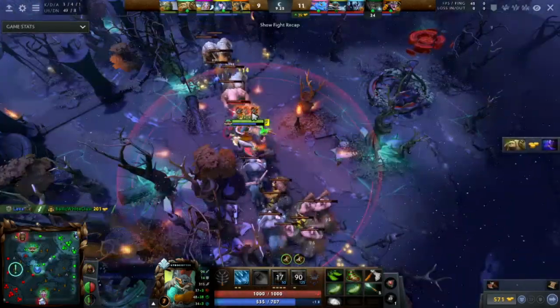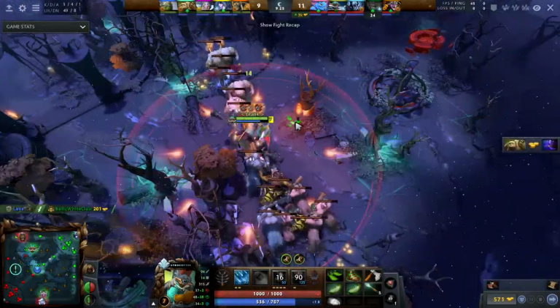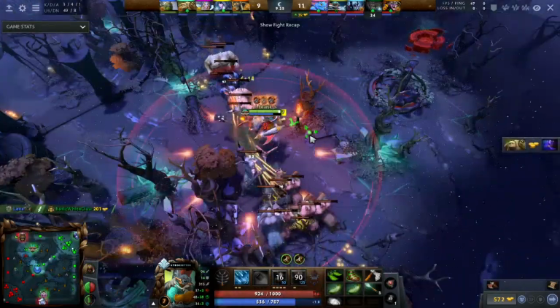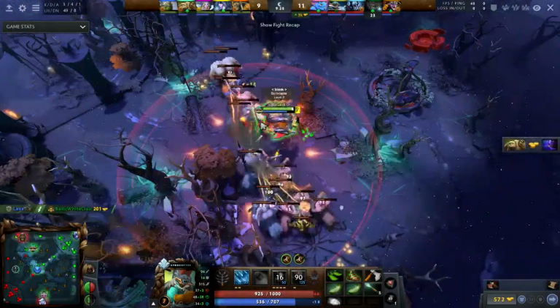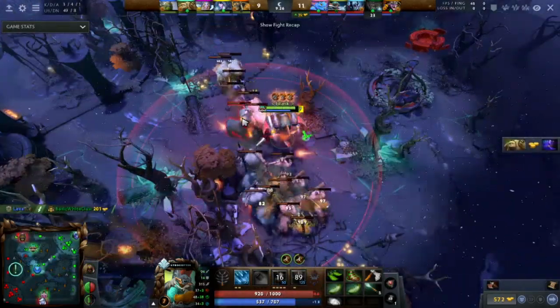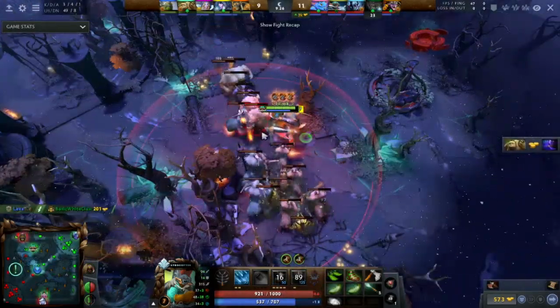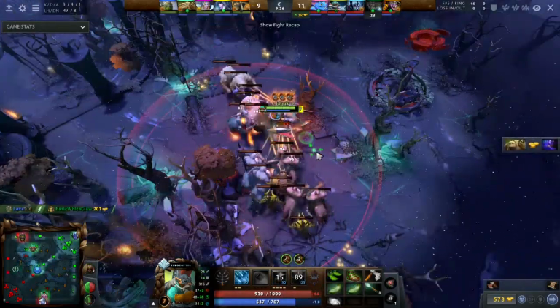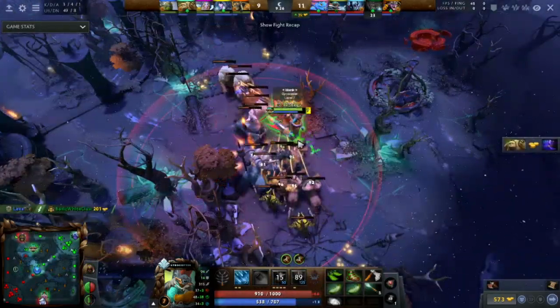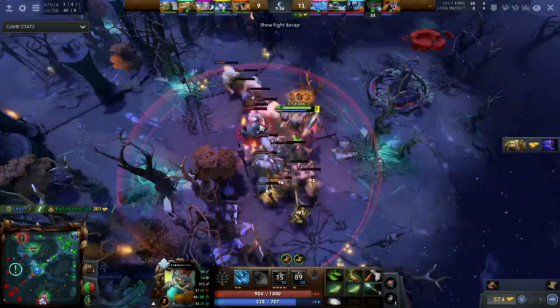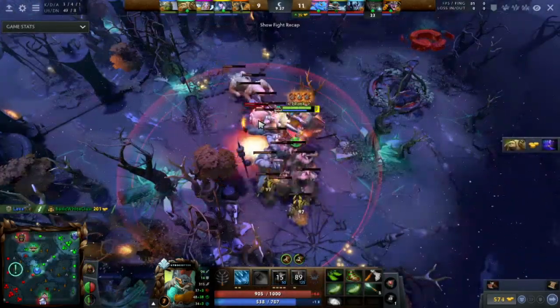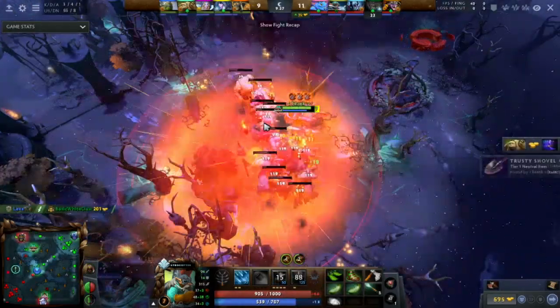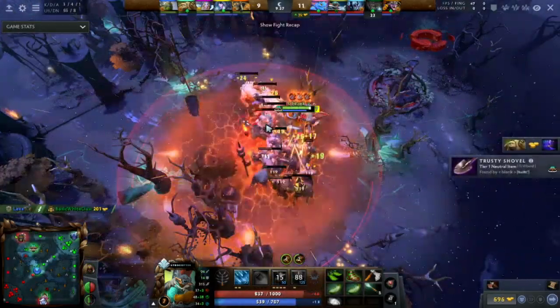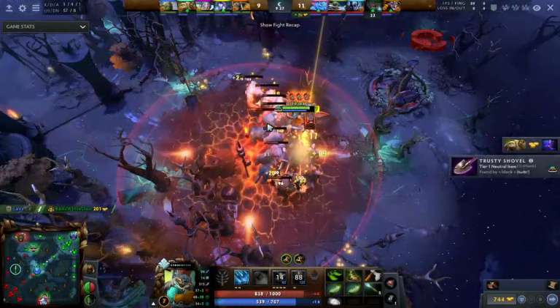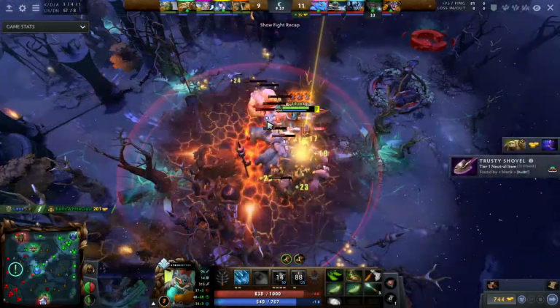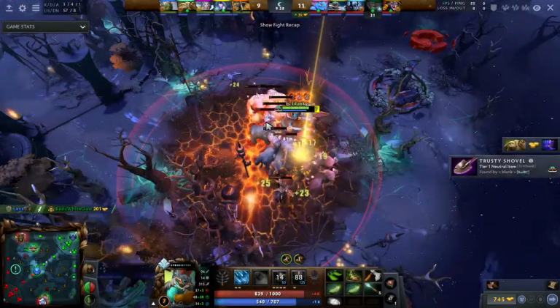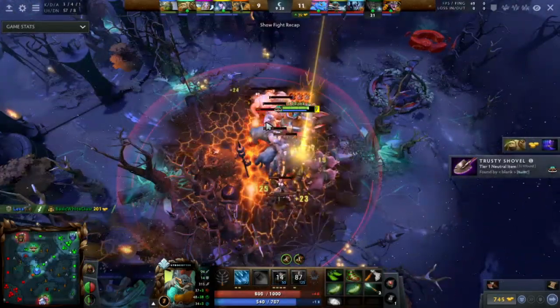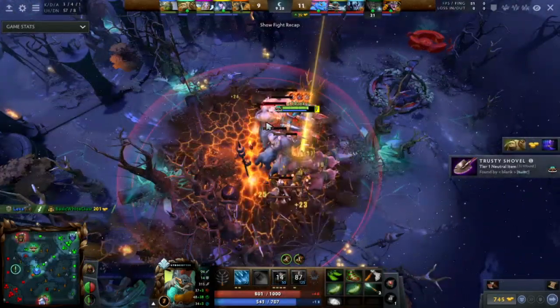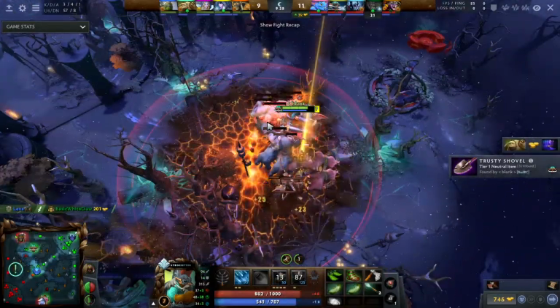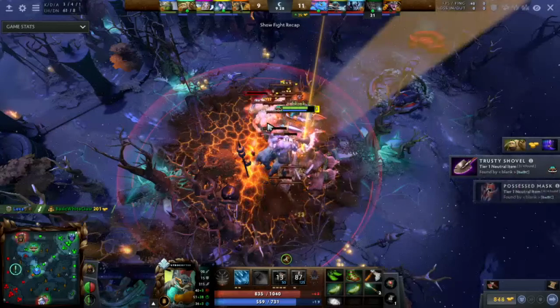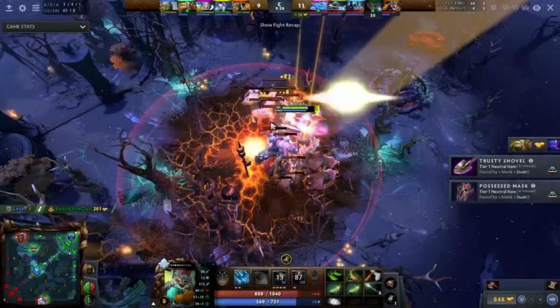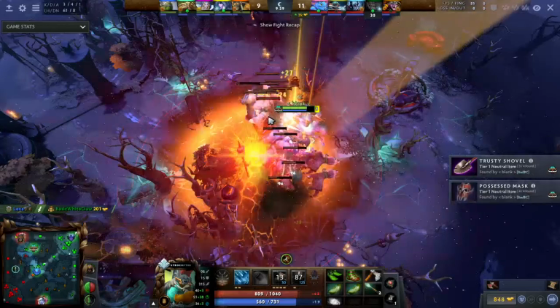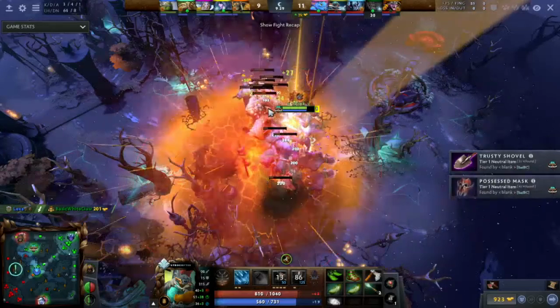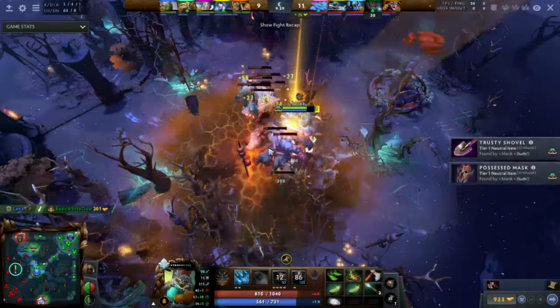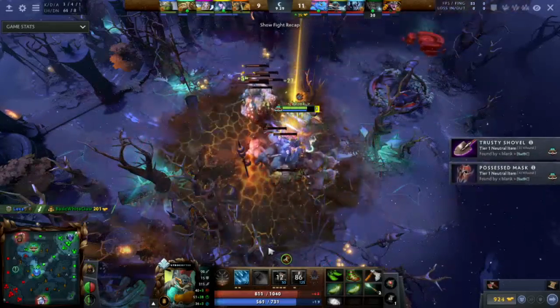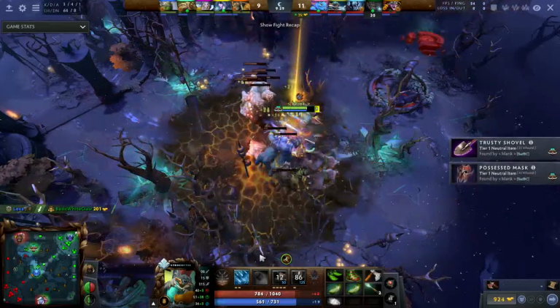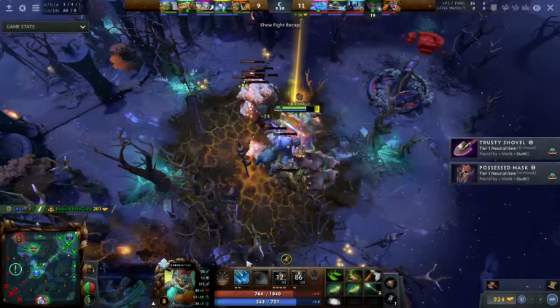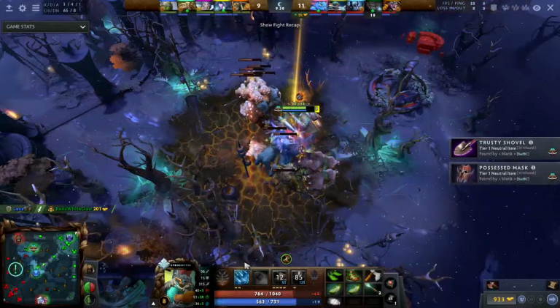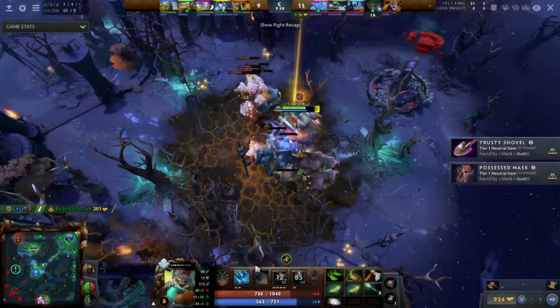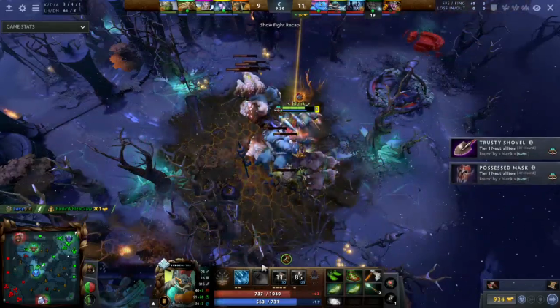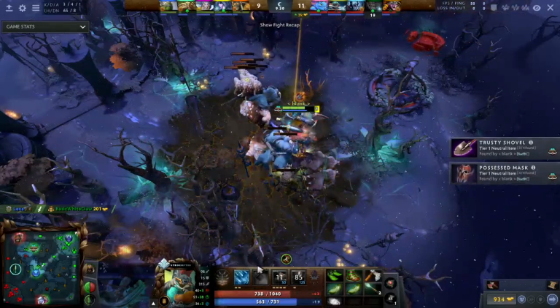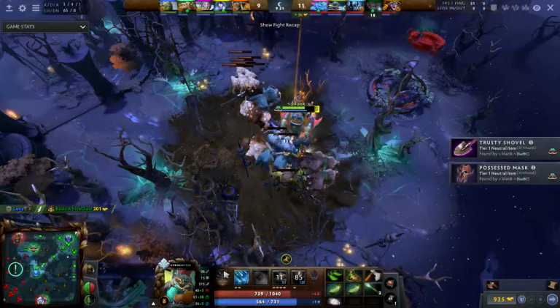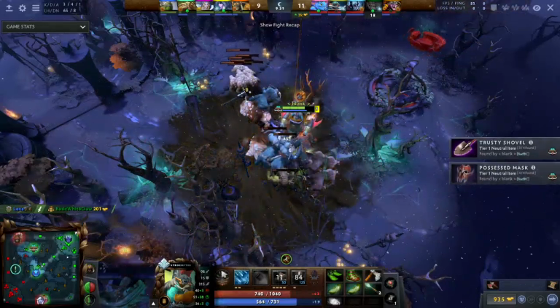Ask your support to stack whatever camps are possible whenever they have the chance. Once you're level 6 you can take a big stack like this.